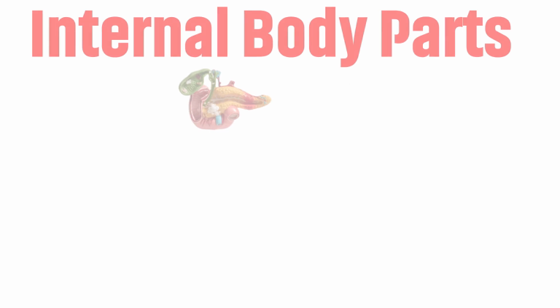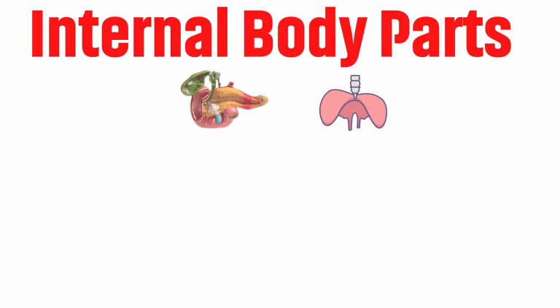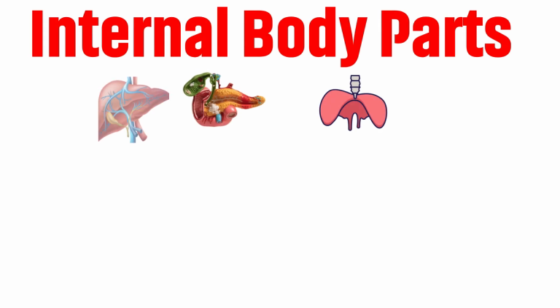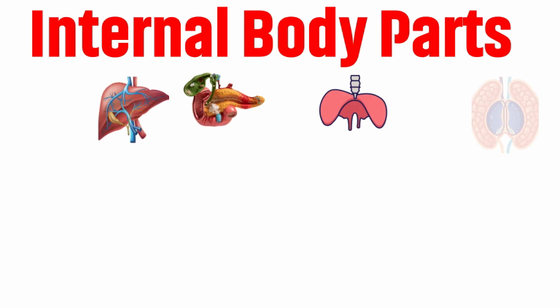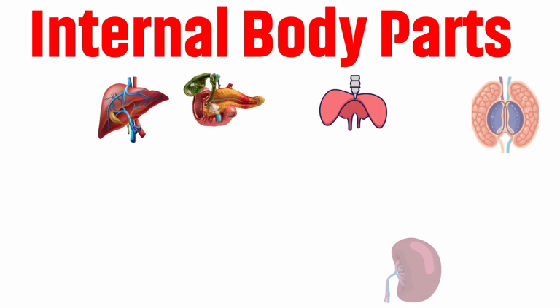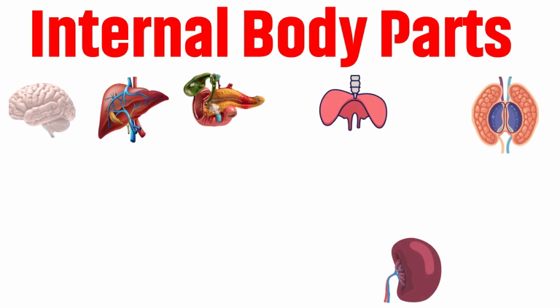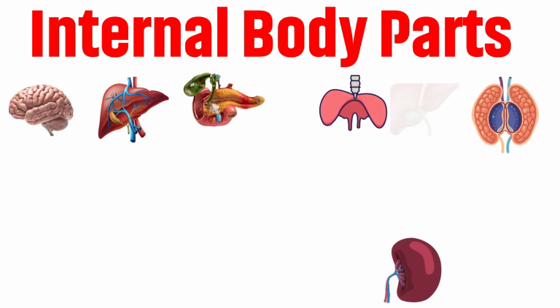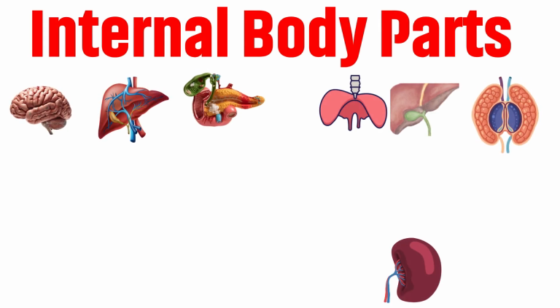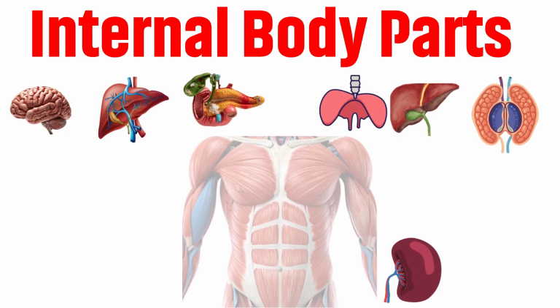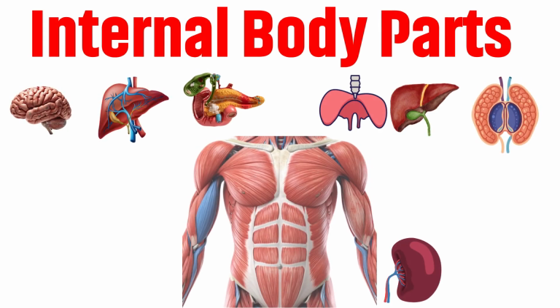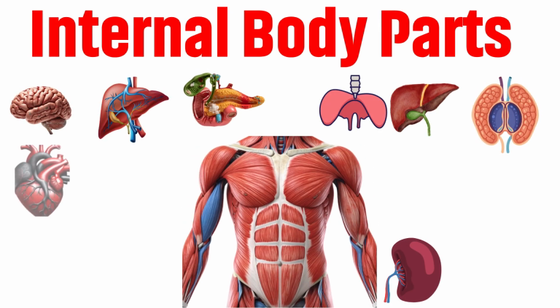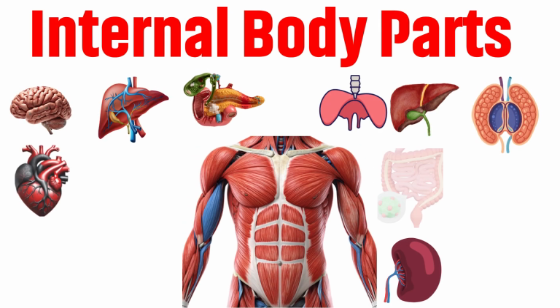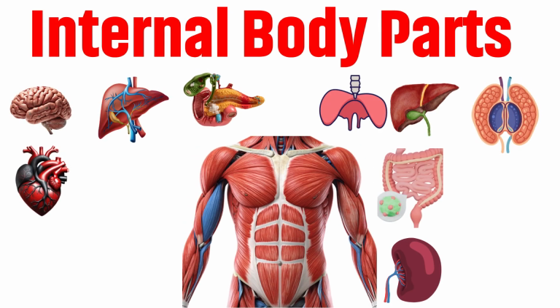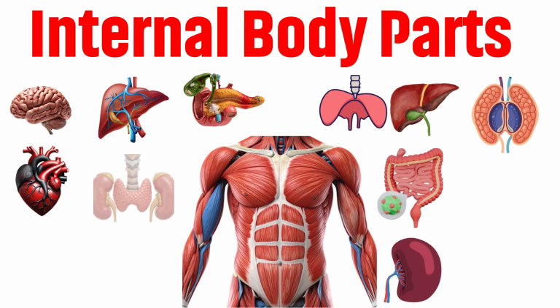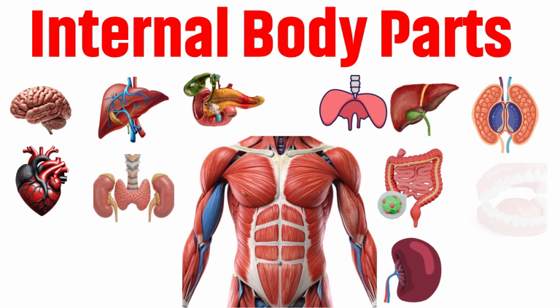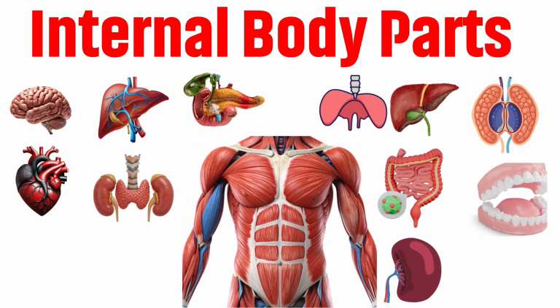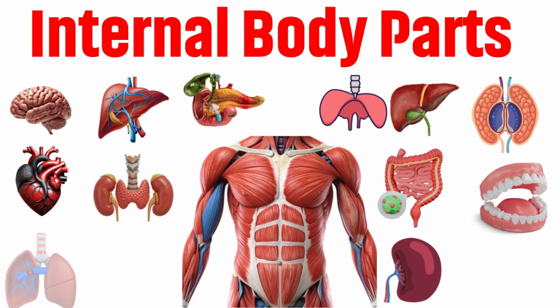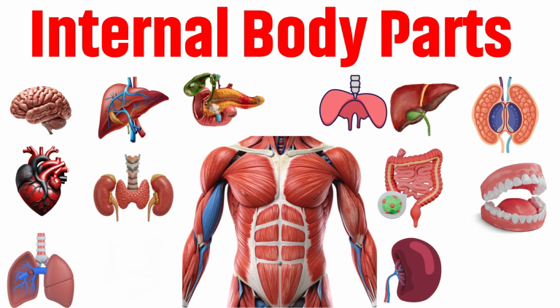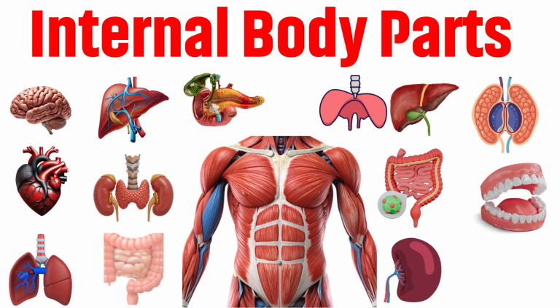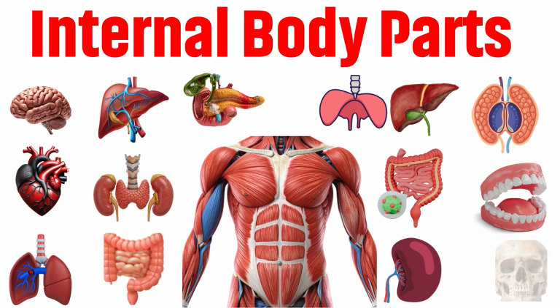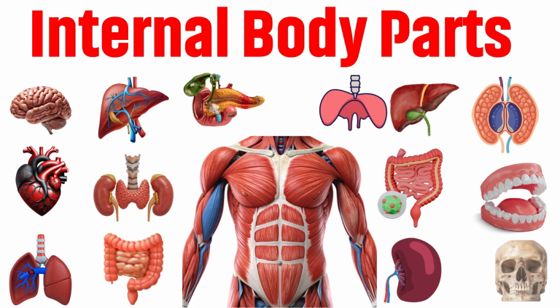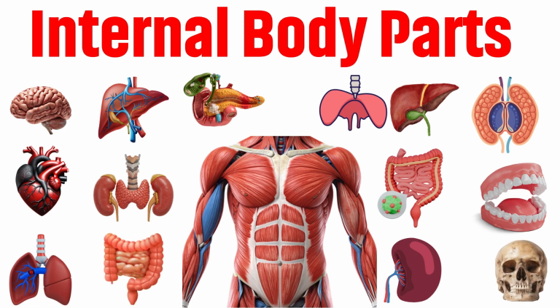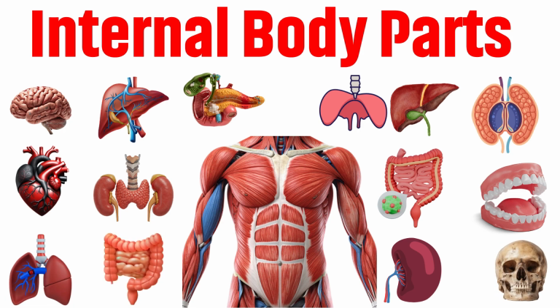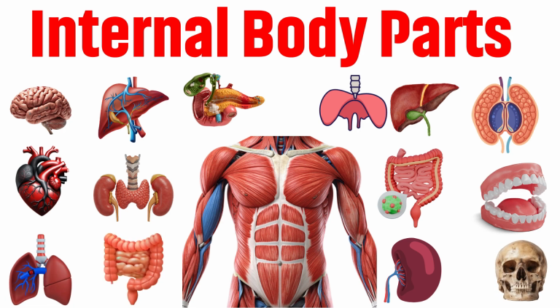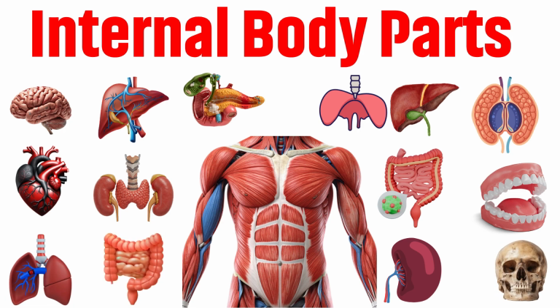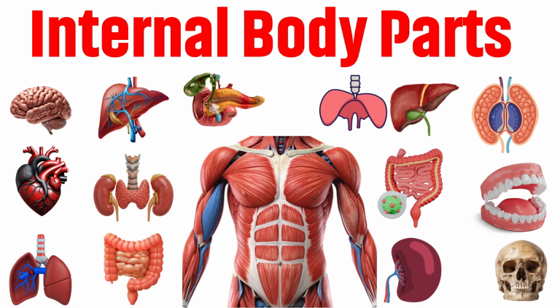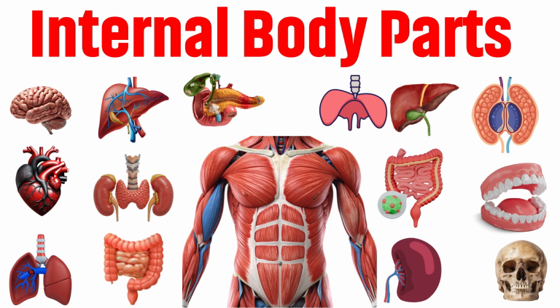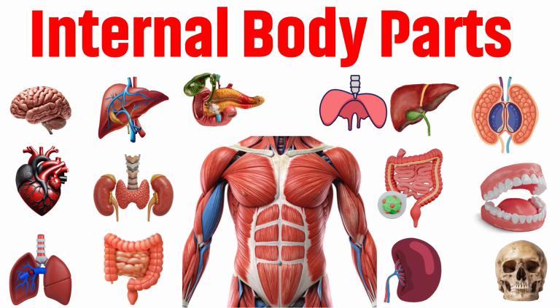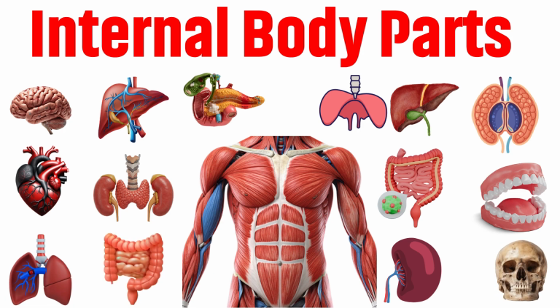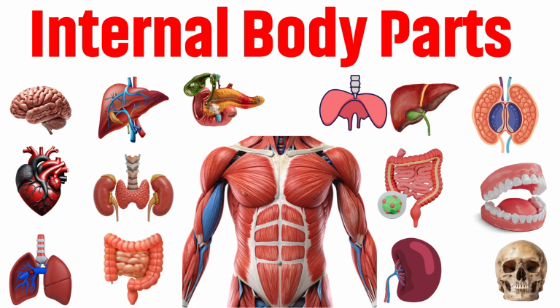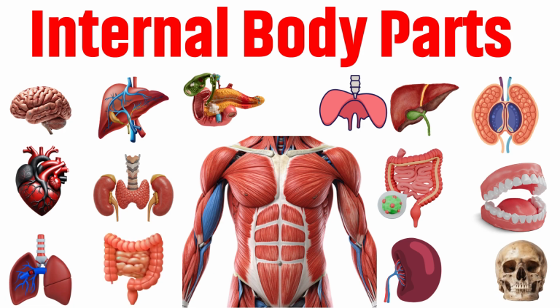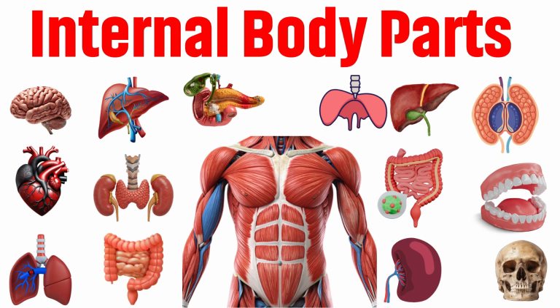Have you ever wondered what's hiding inside your body? Let's explore the amazing hidden machines that keep you alive and strong!